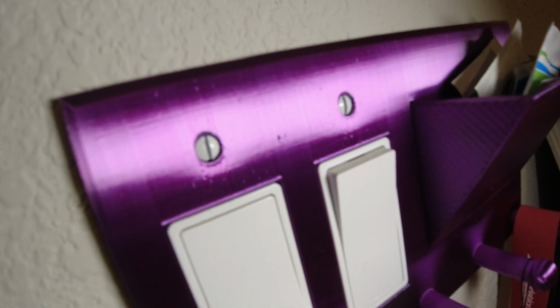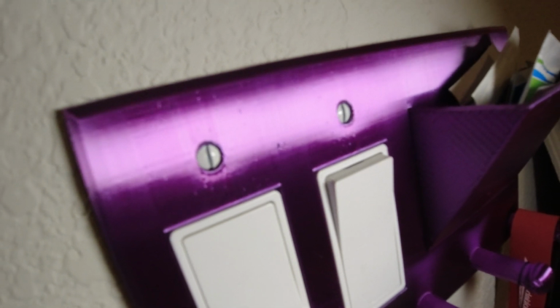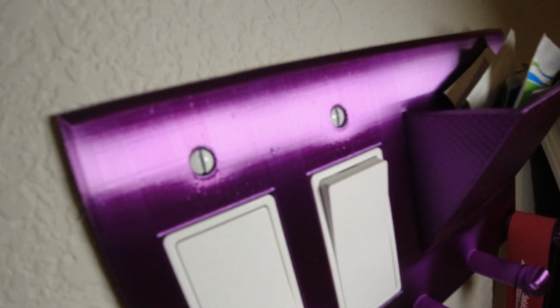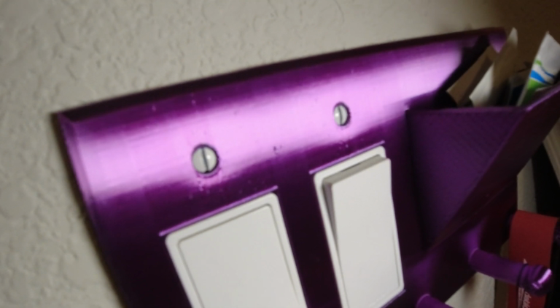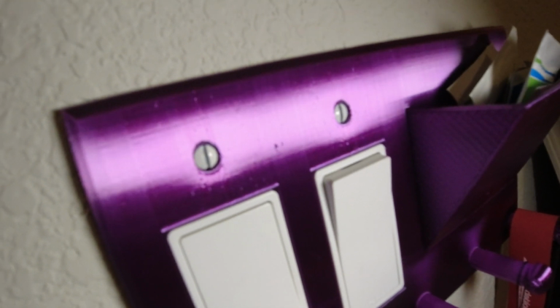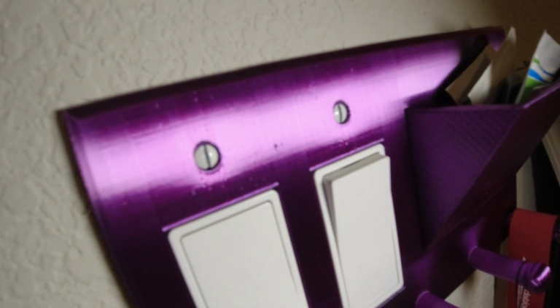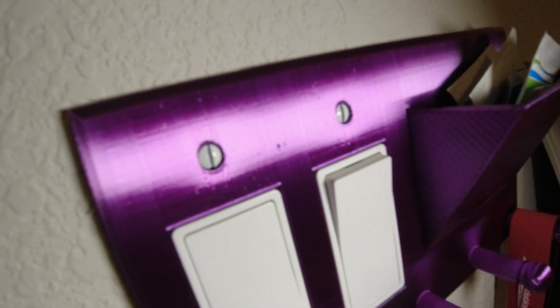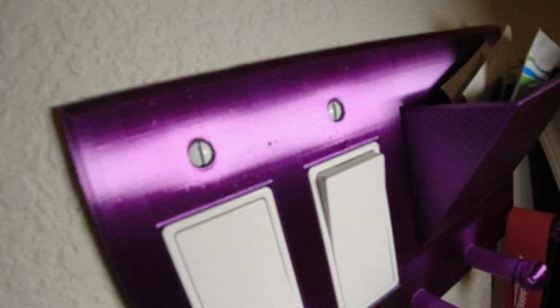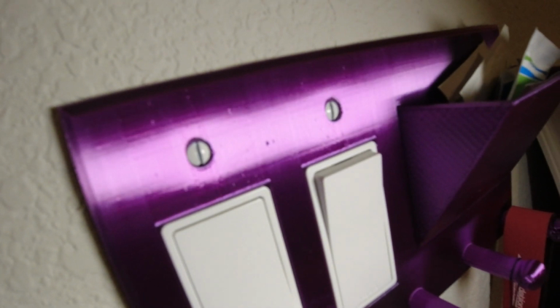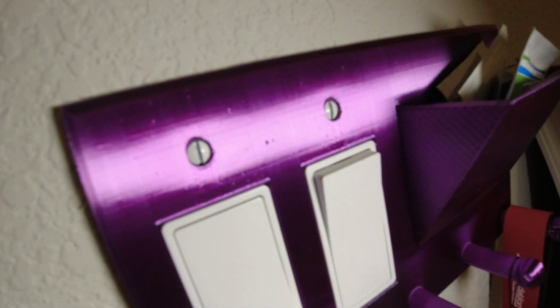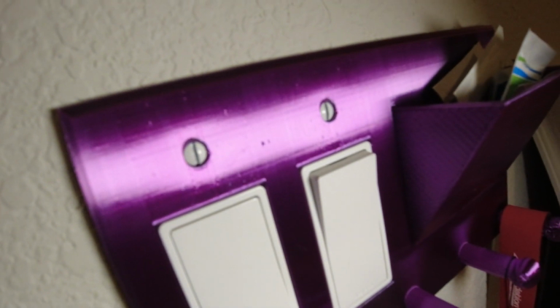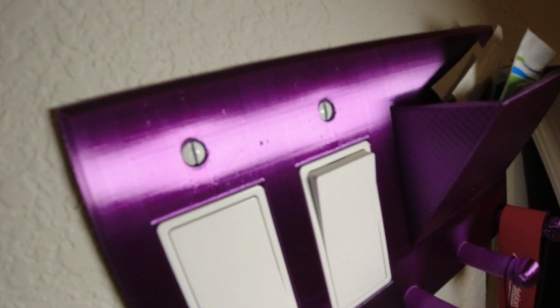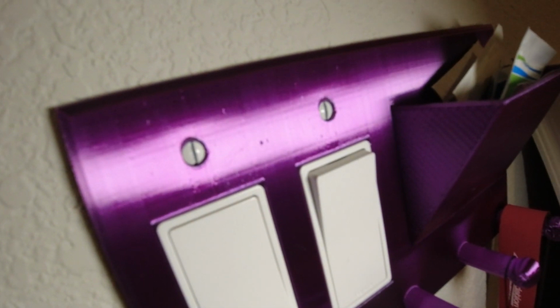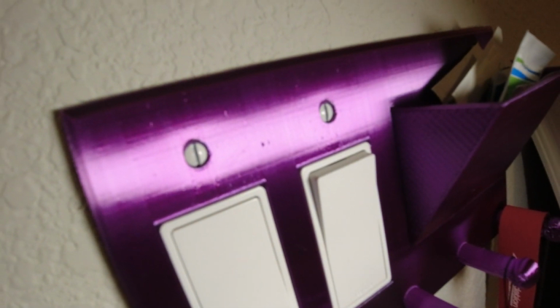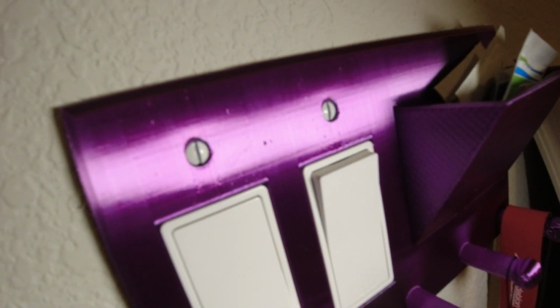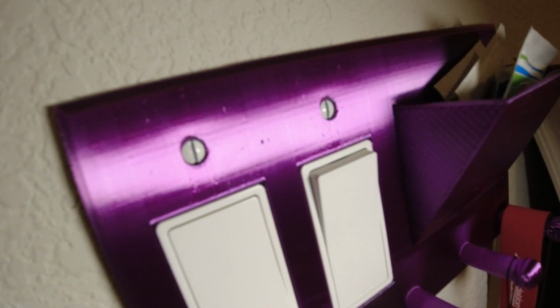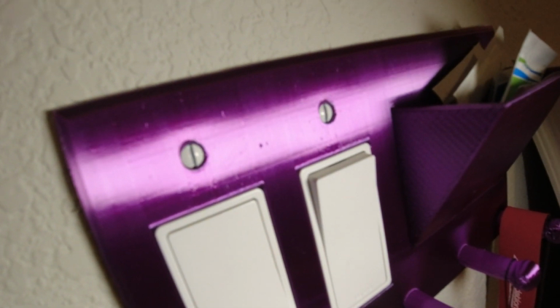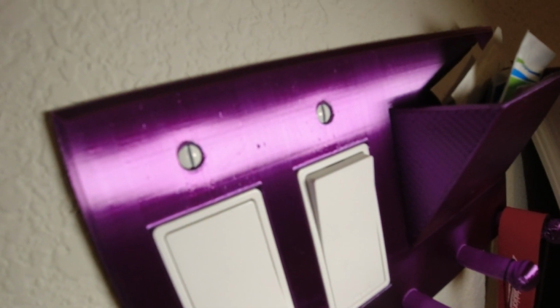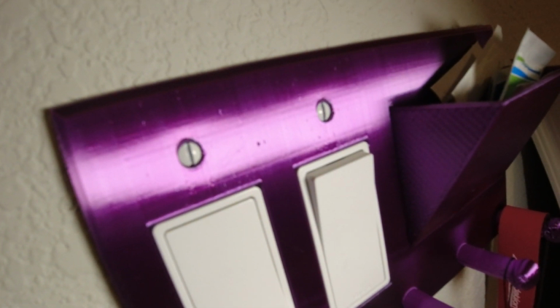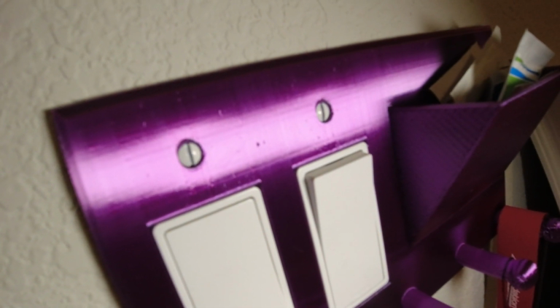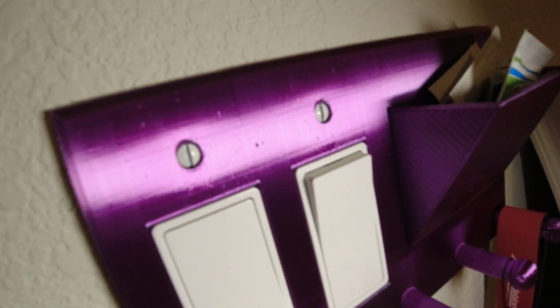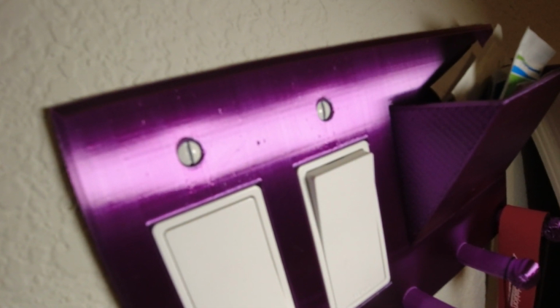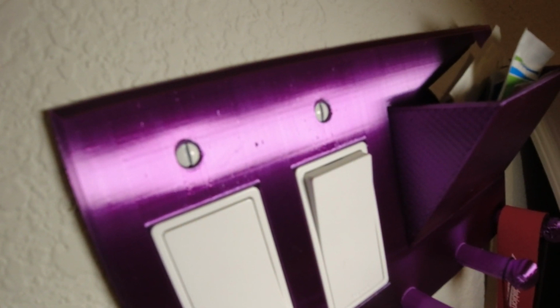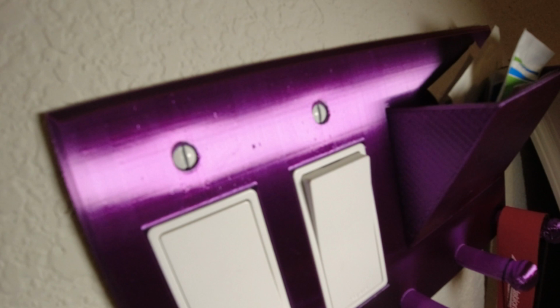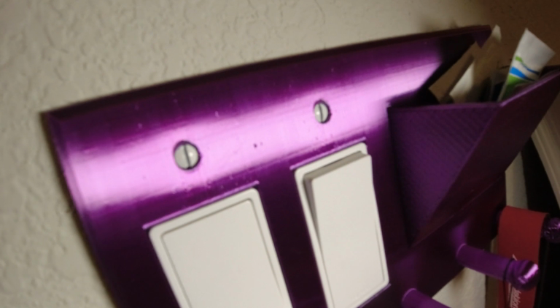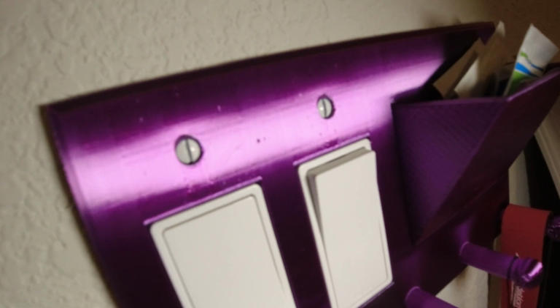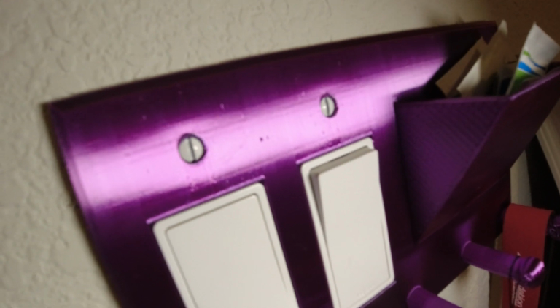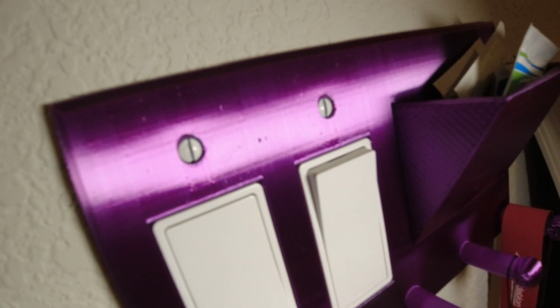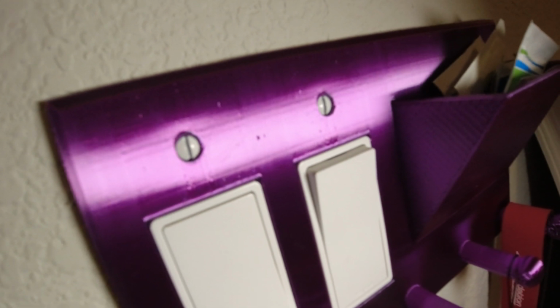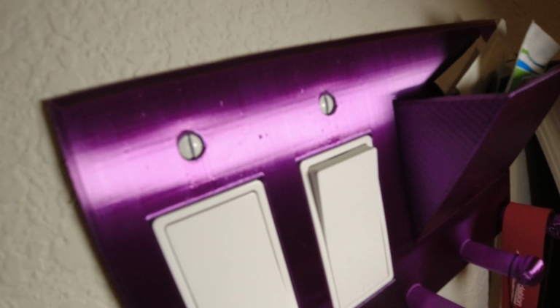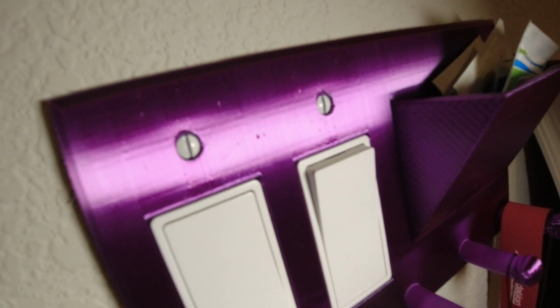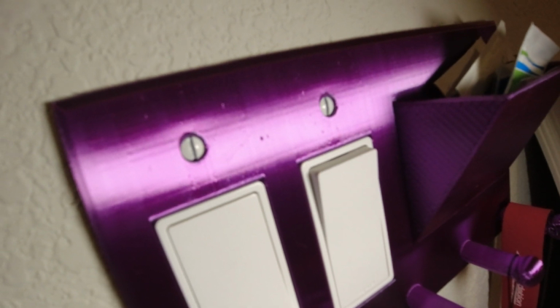So I'm going to show you what it looks like after the filament is dried.